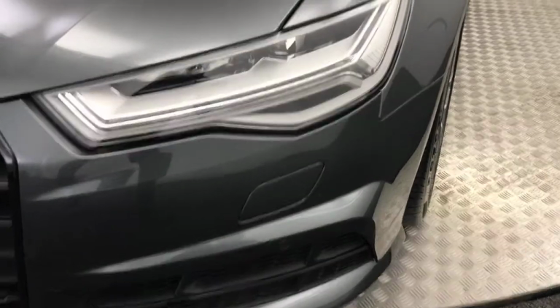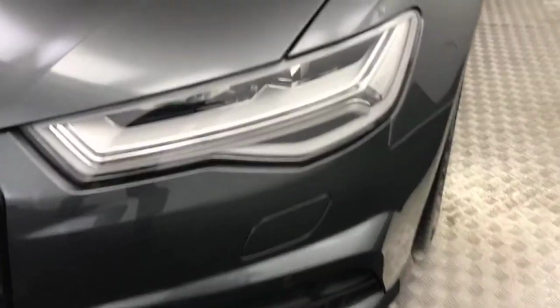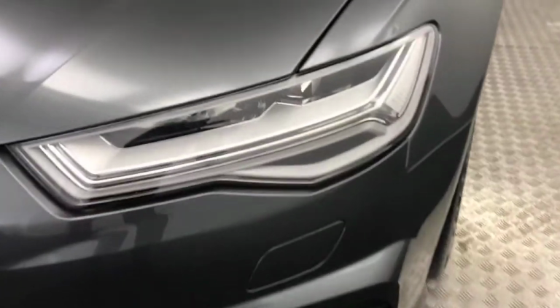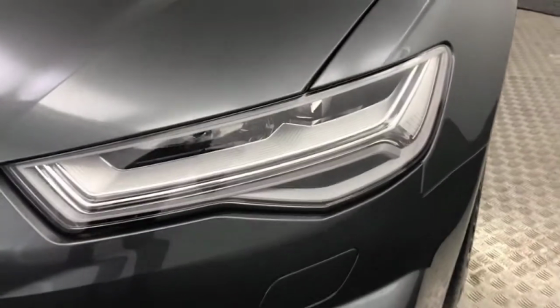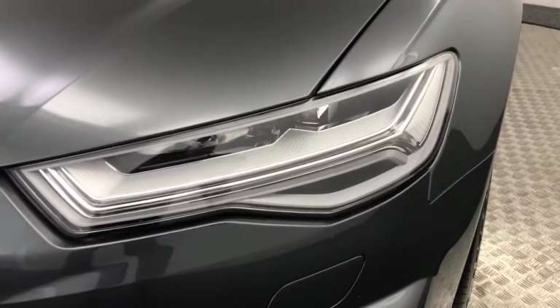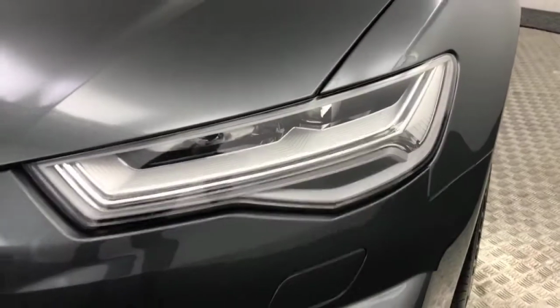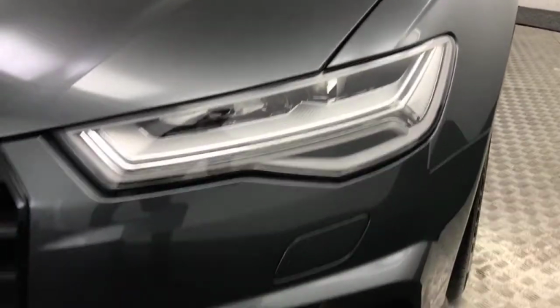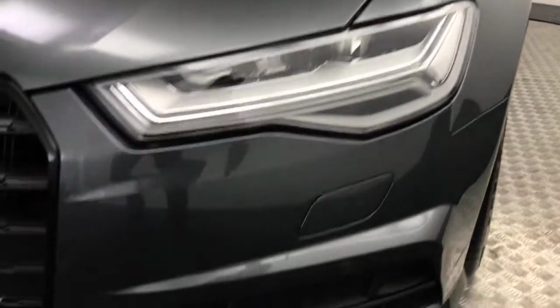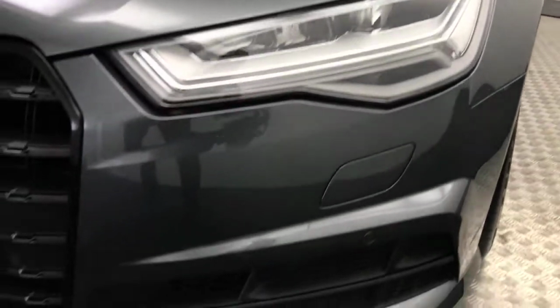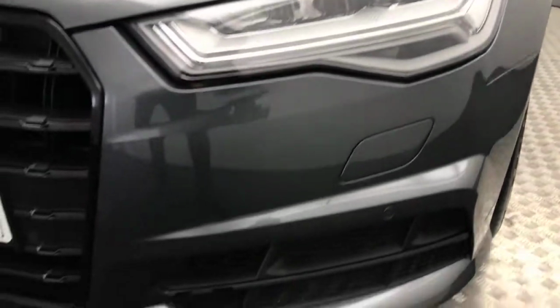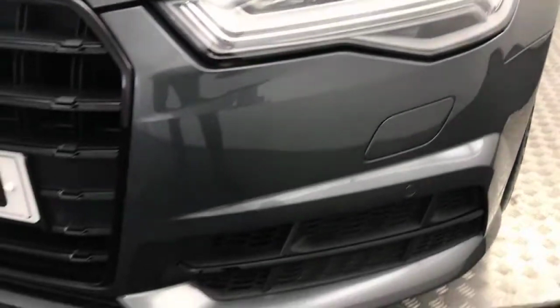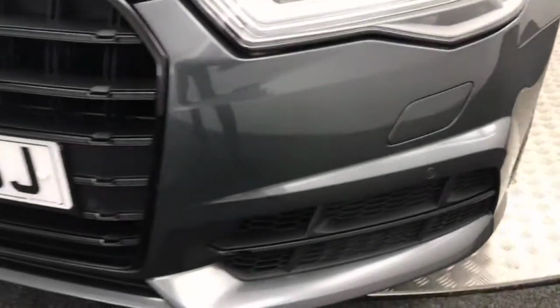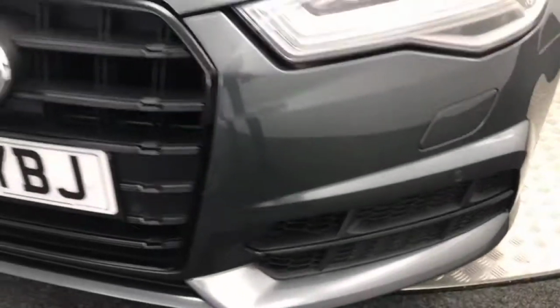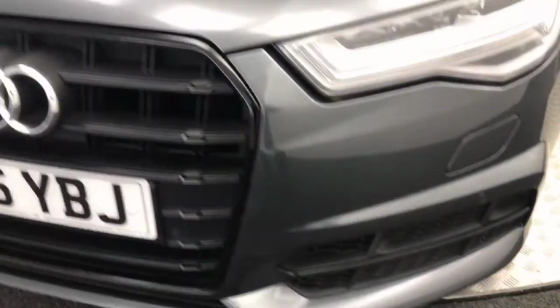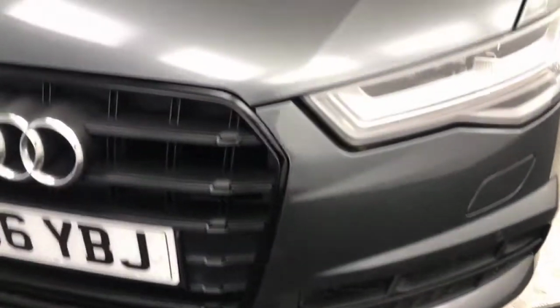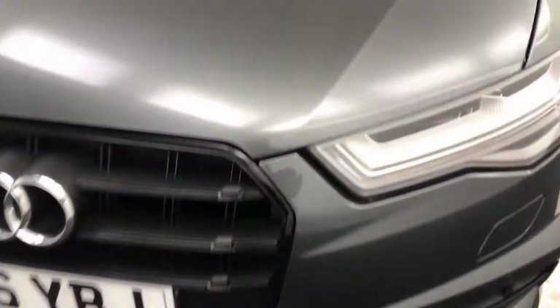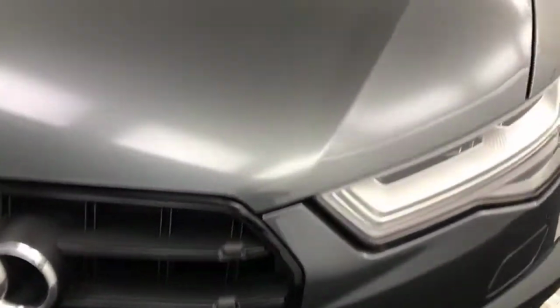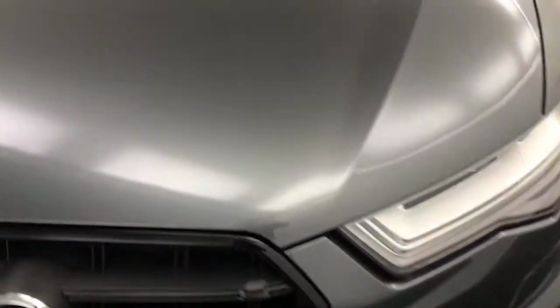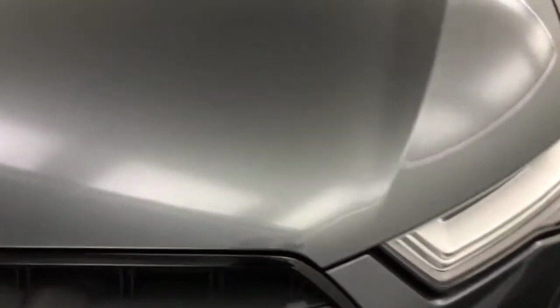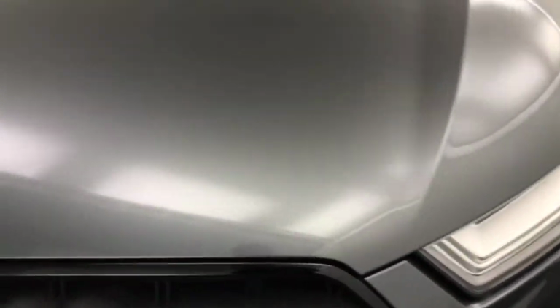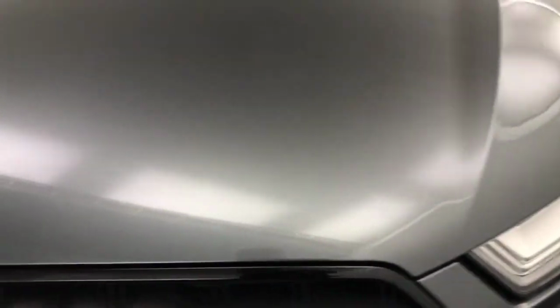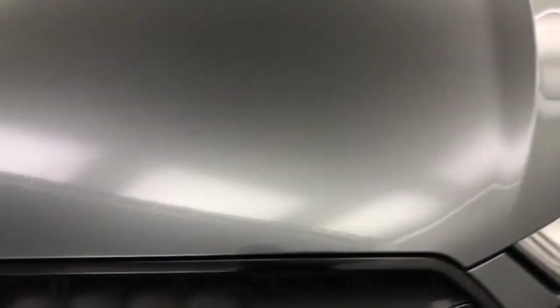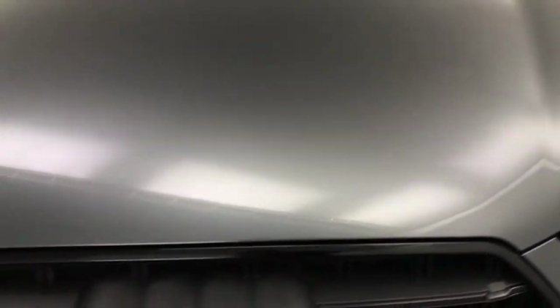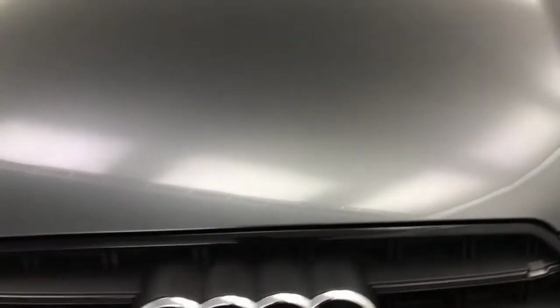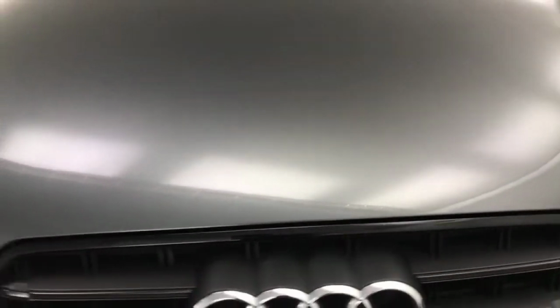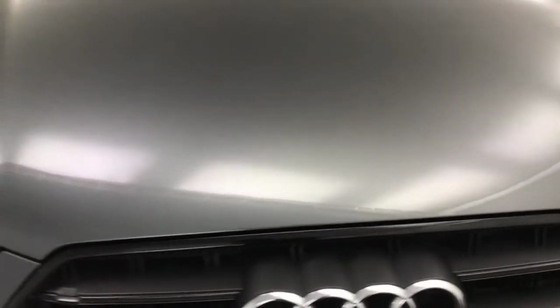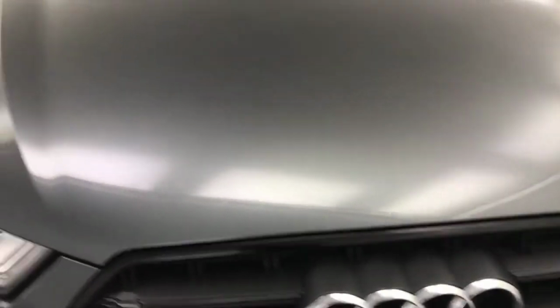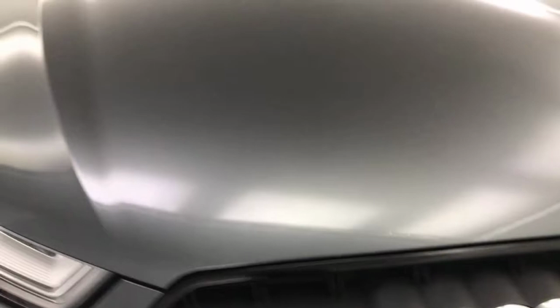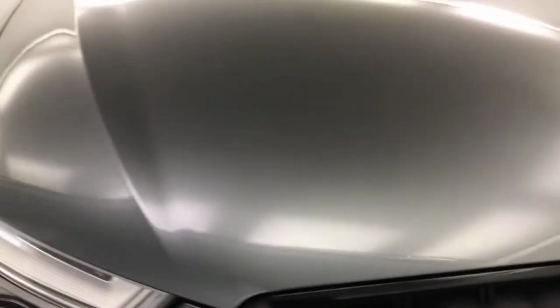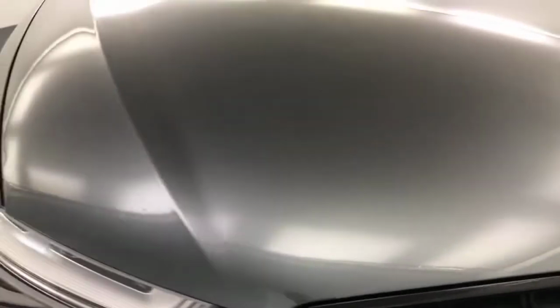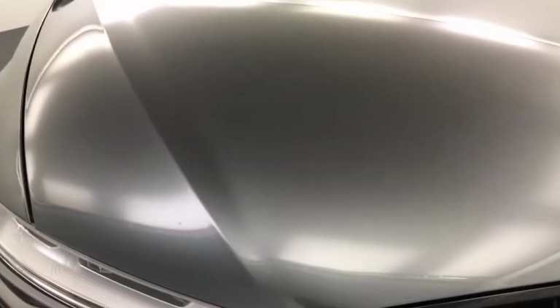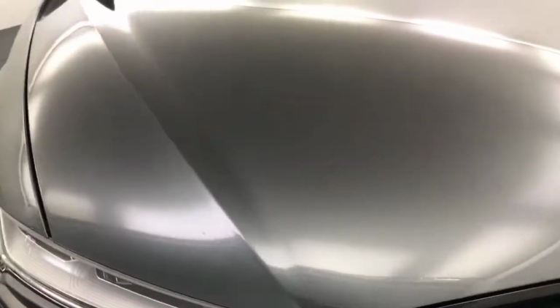You've got LED daytime running lights on there, and it's got front parking sensors. The bonnet is nice and clean and tidy as you can see.